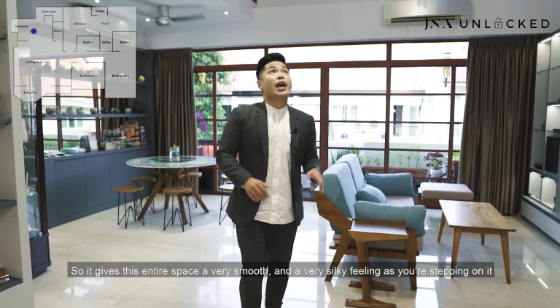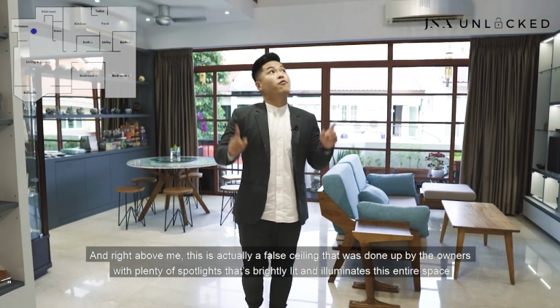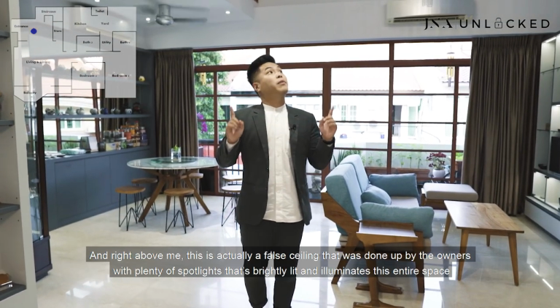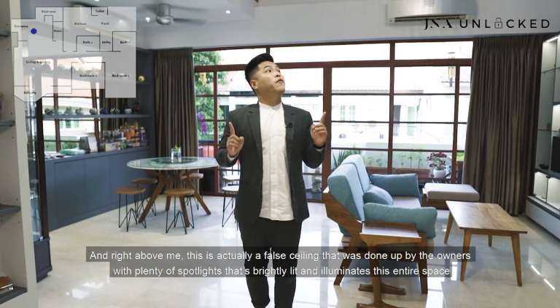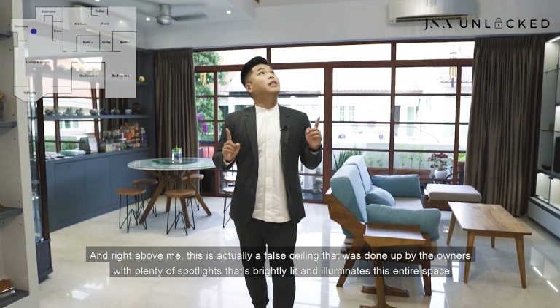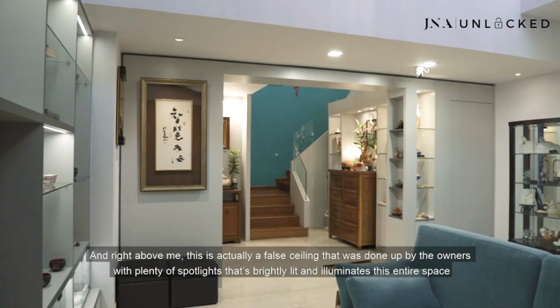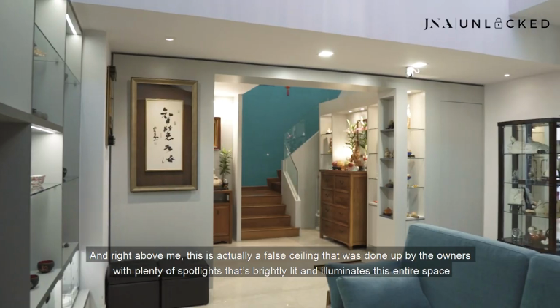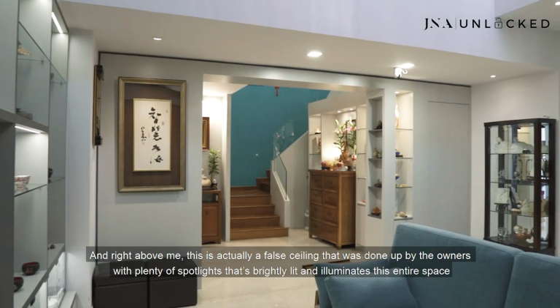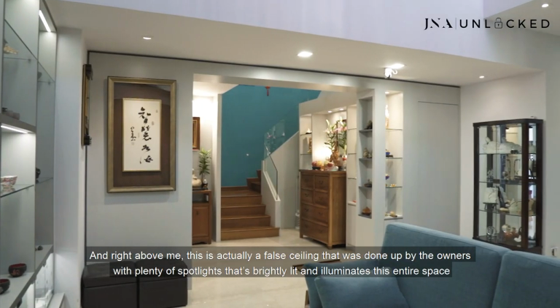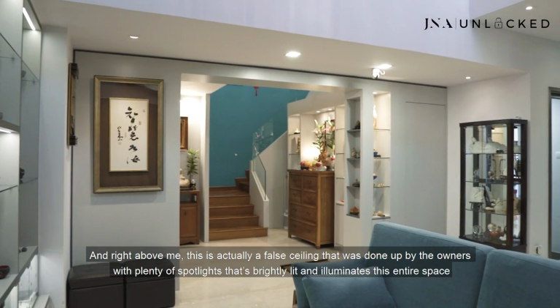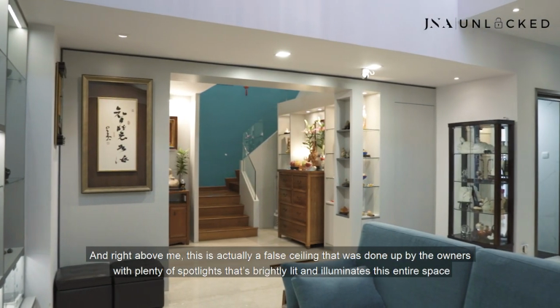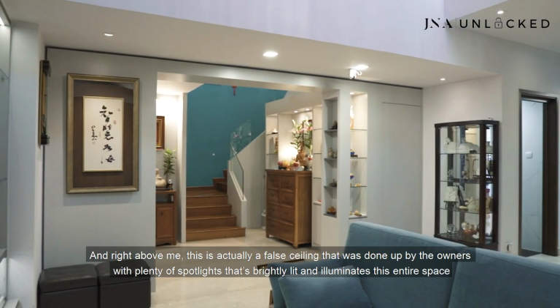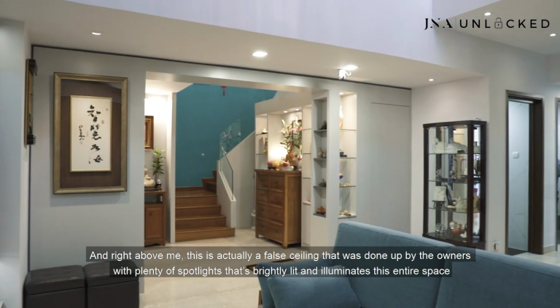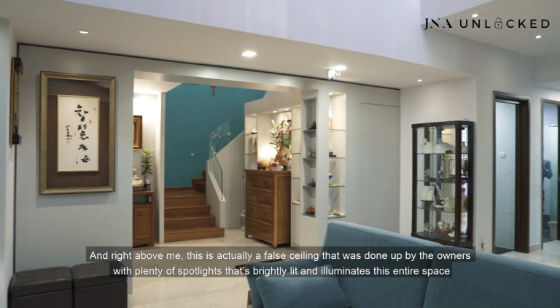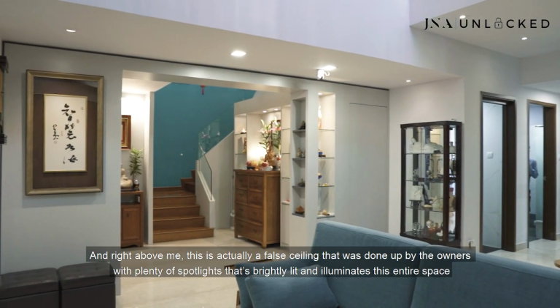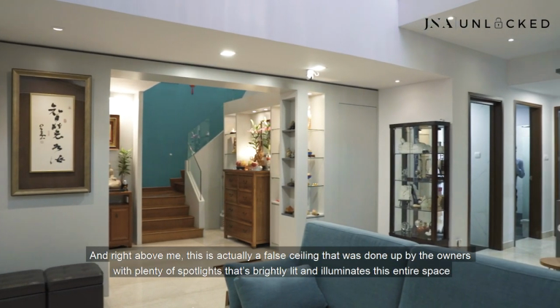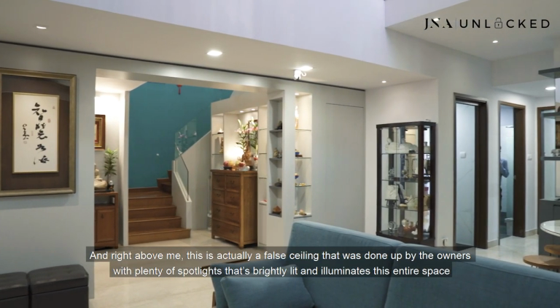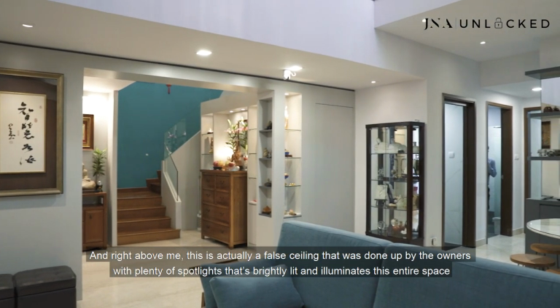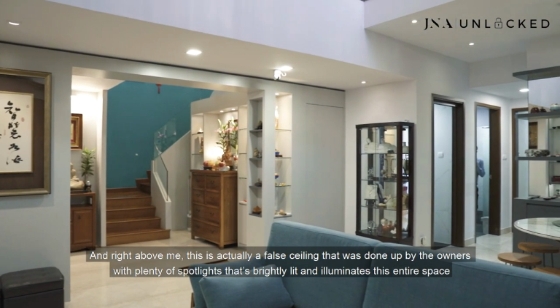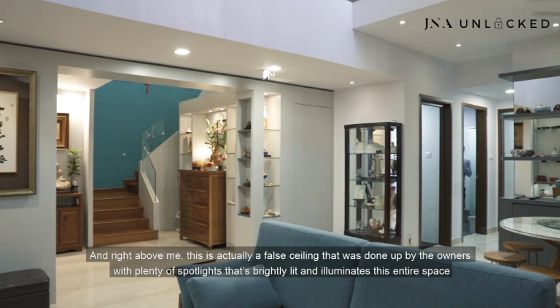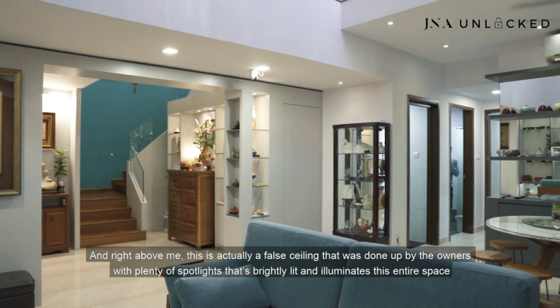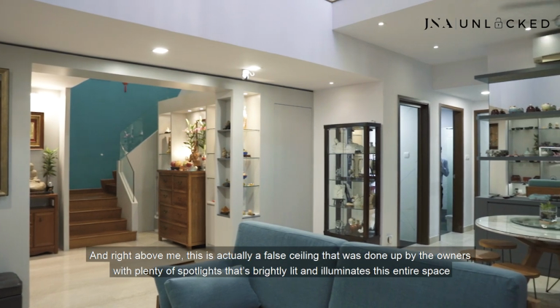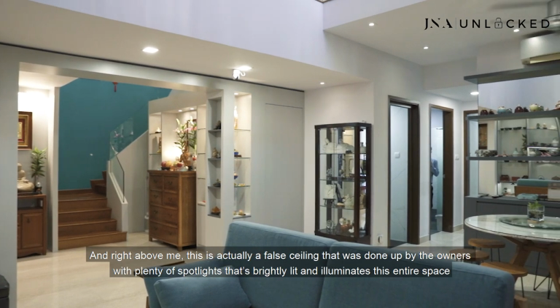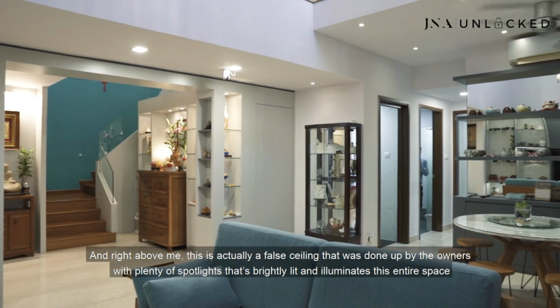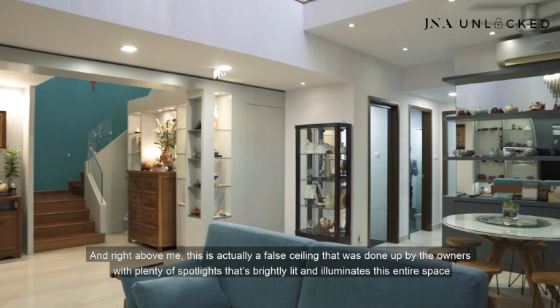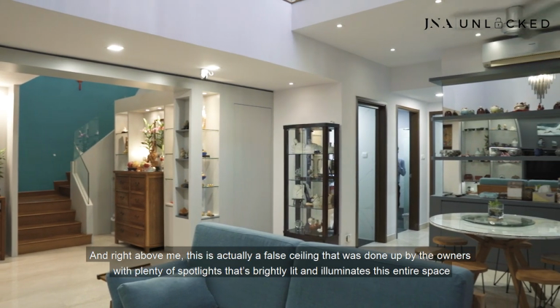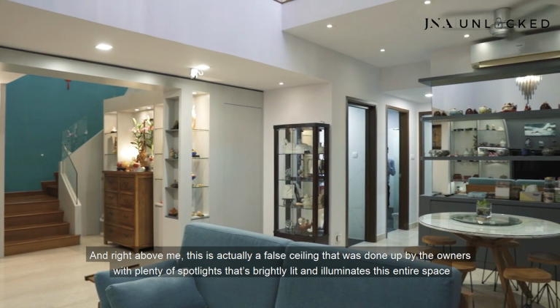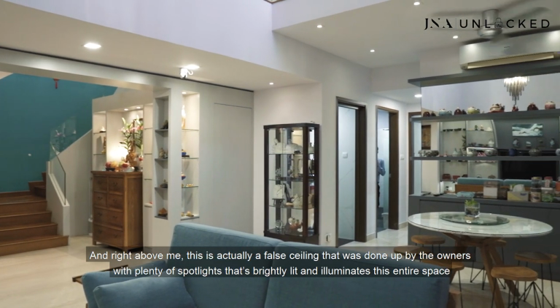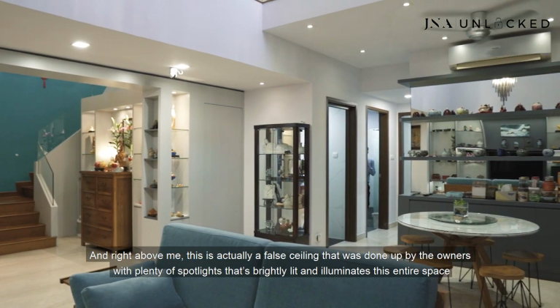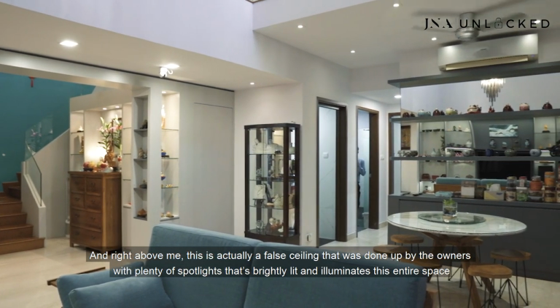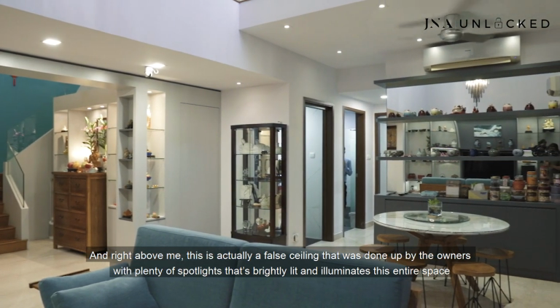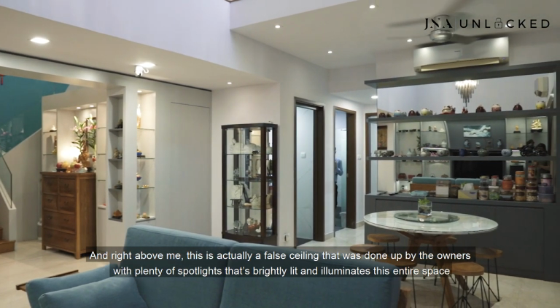The first thing you realize about this entire unit is that it's very brightly lit and has a very luxurious feel. The reason behind that is because where I'm standing right now, there is marble flooring — the owners have re-tiled this entire space from old parquet to marble flooring, giving it a very smooth and silky feeling. And right above me, there is a false ceiling done by the owners with plenty of spotlights that brightly illuminate this entire space.